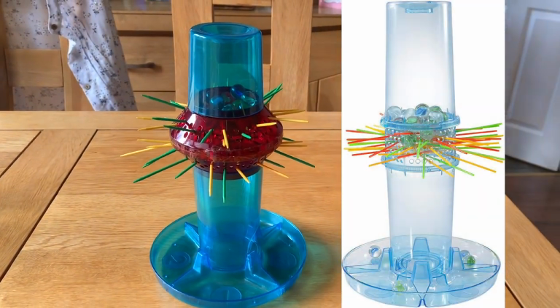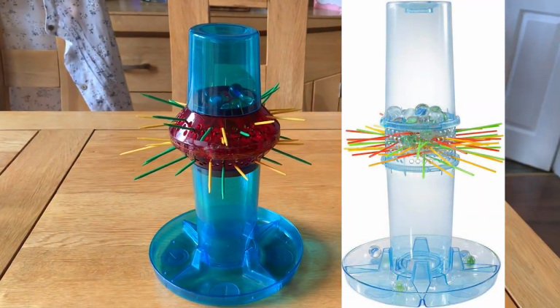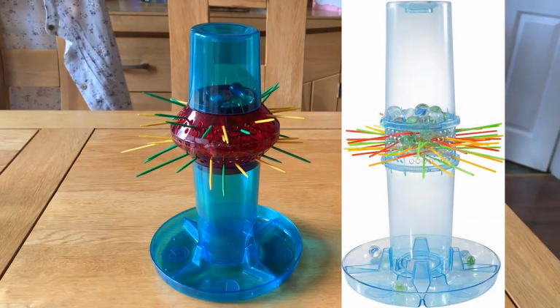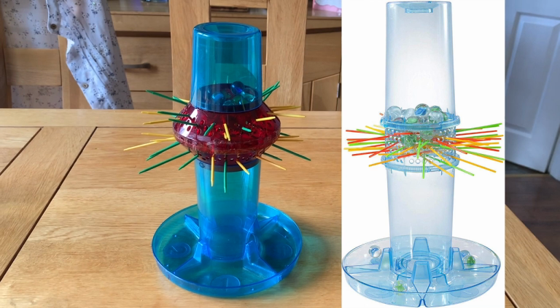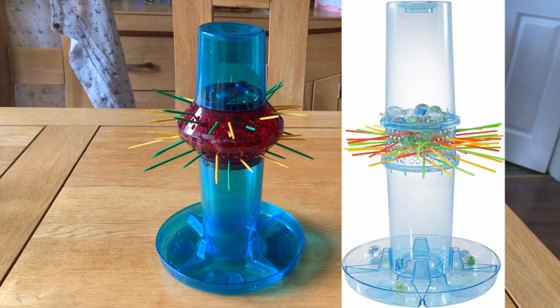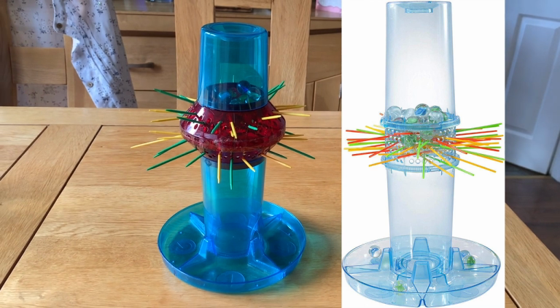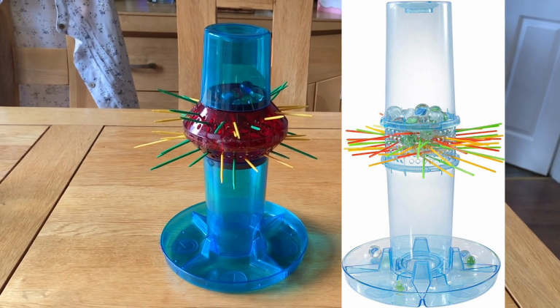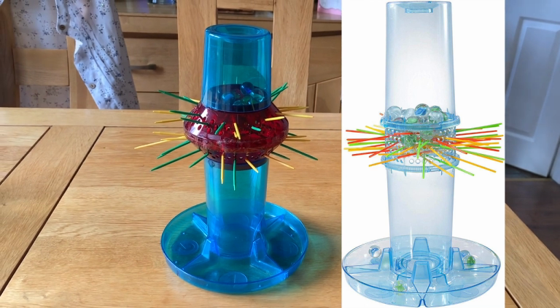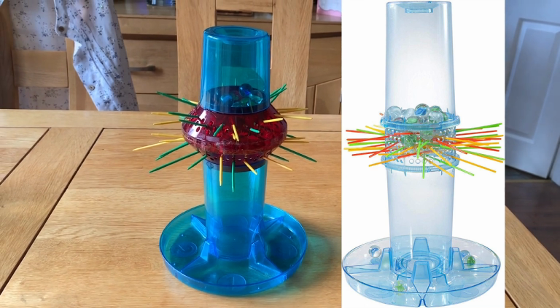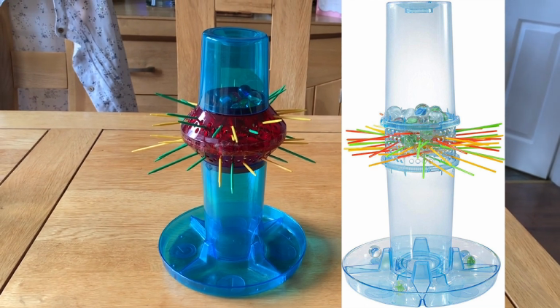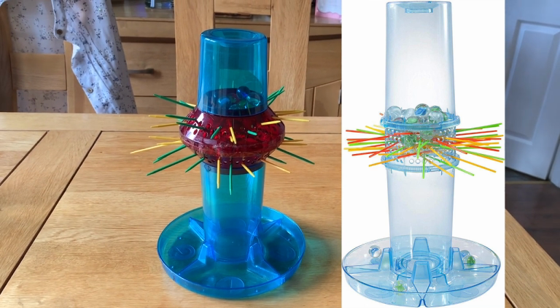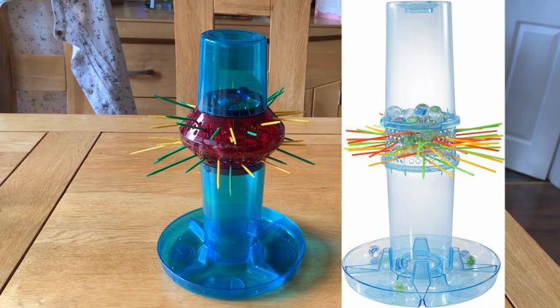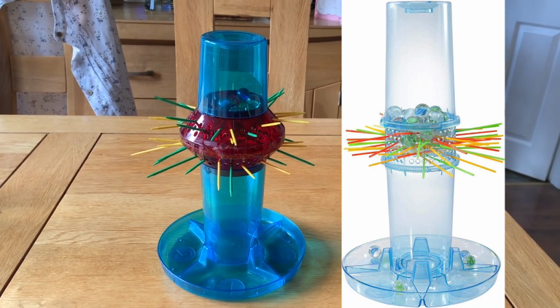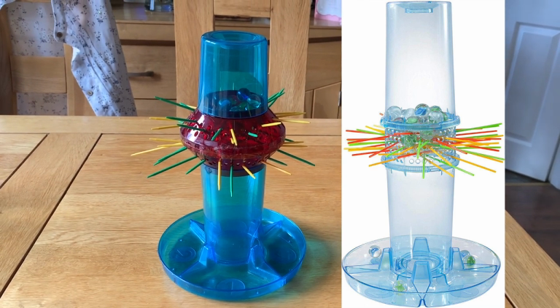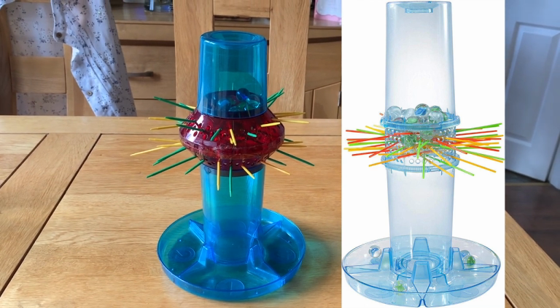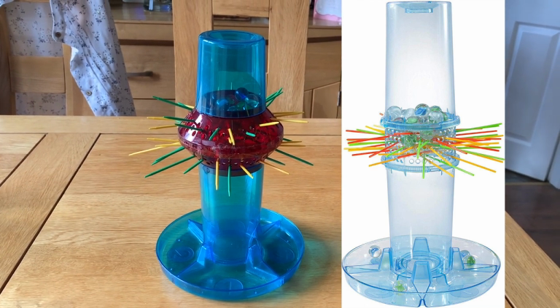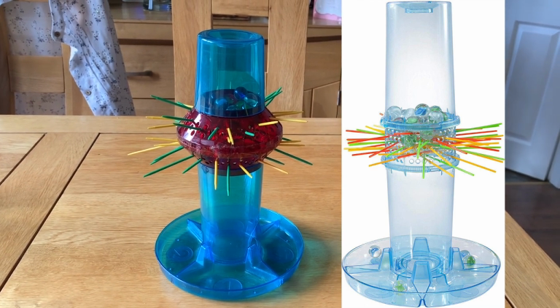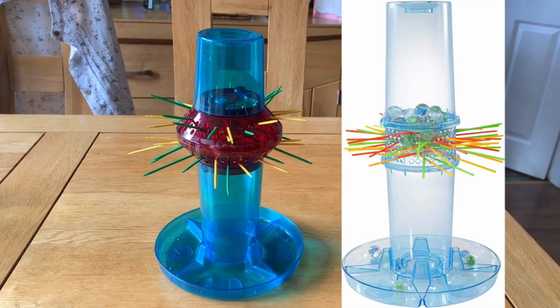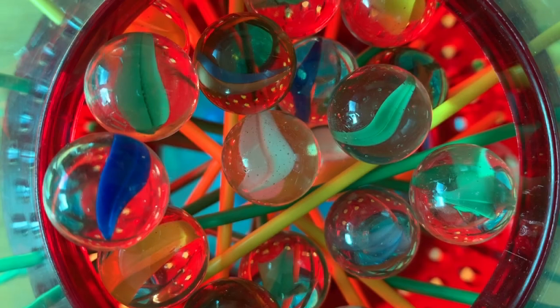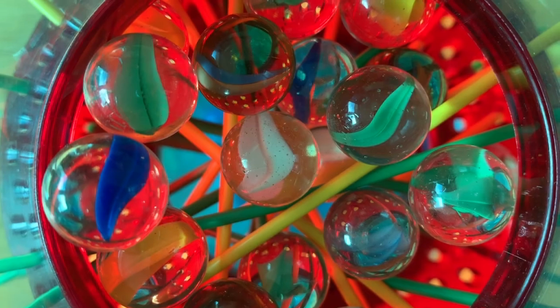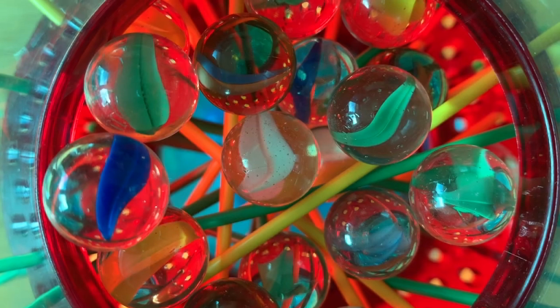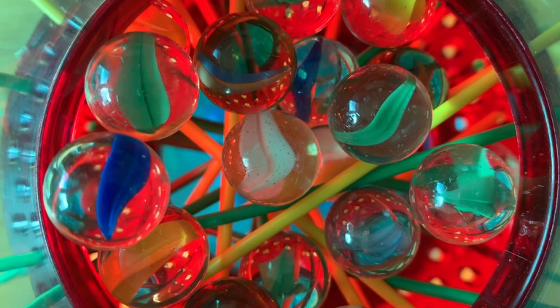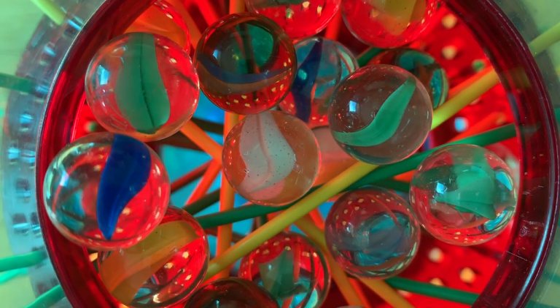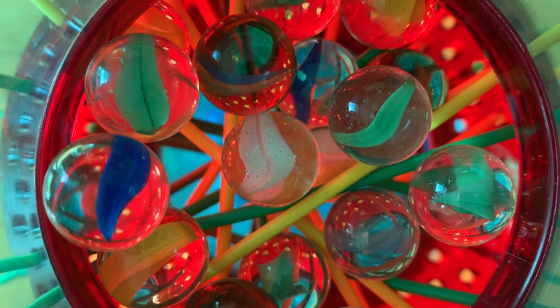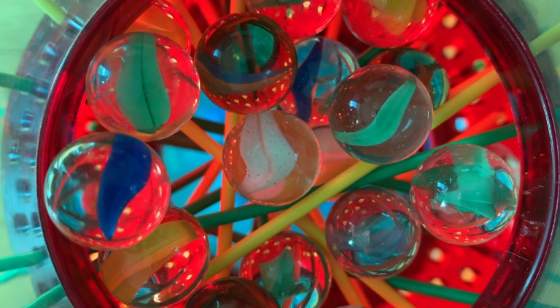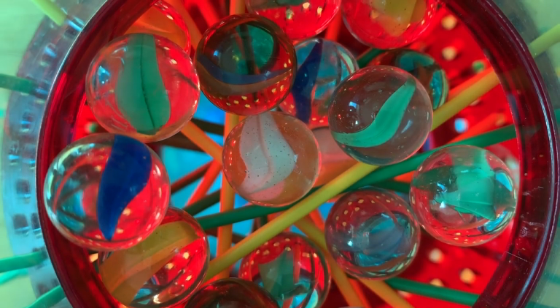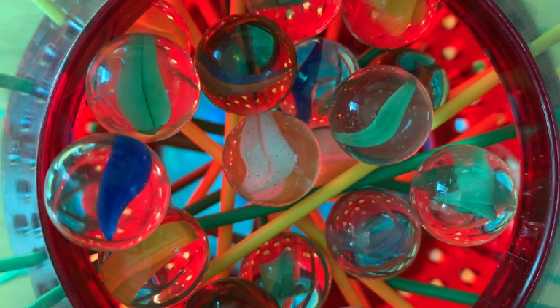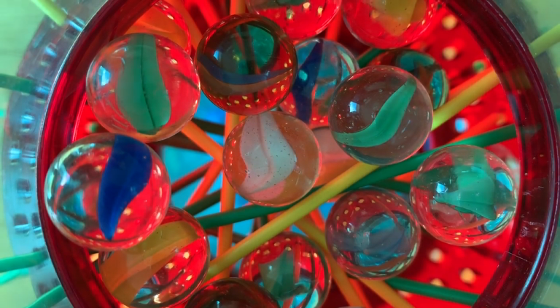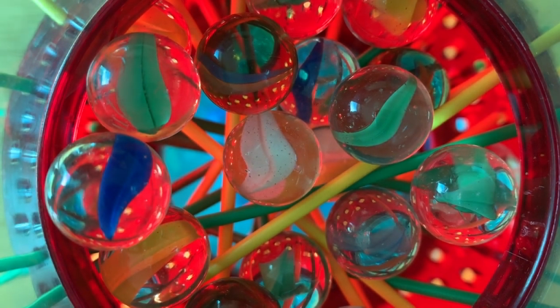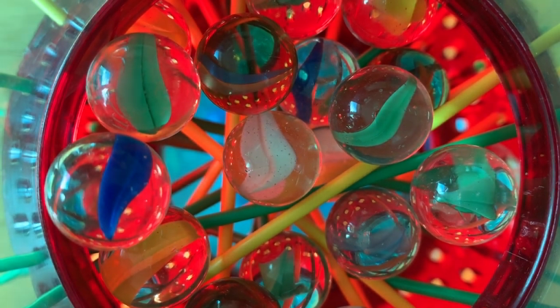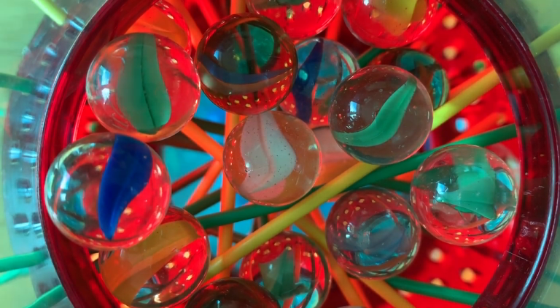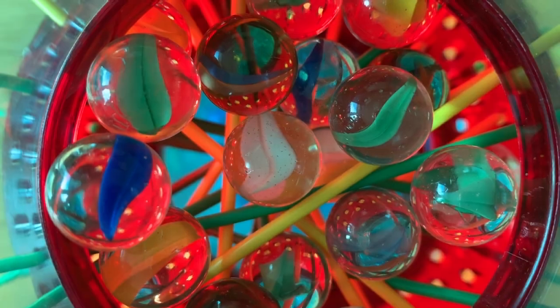The only minor difference I can see is that the middle bit is larger, but that means it can hold more marbles.